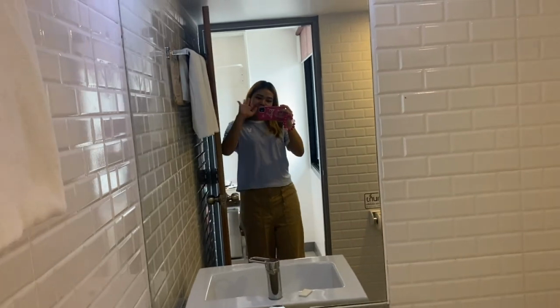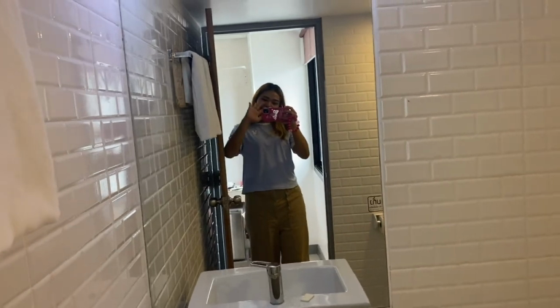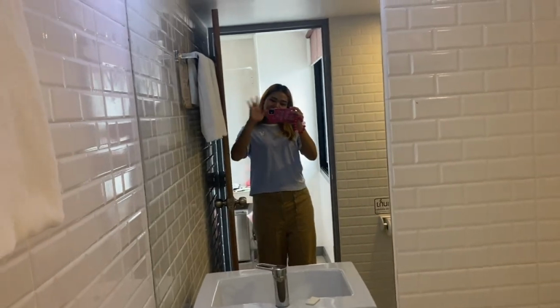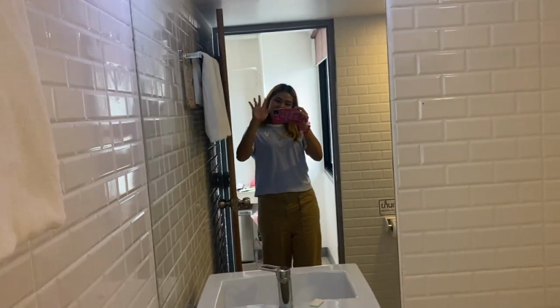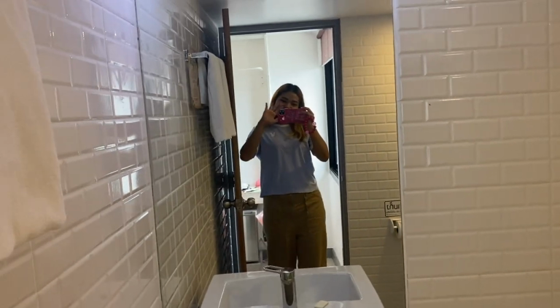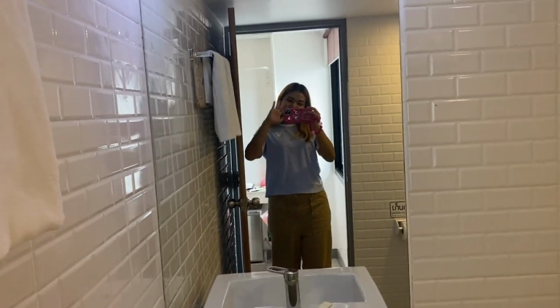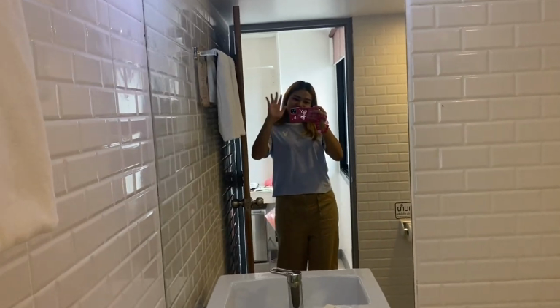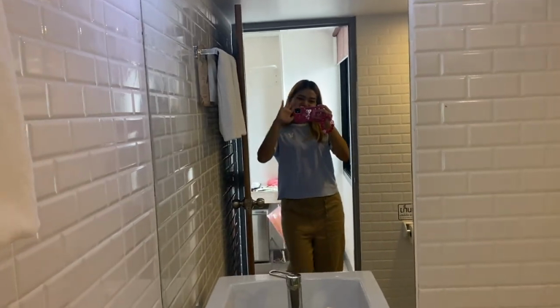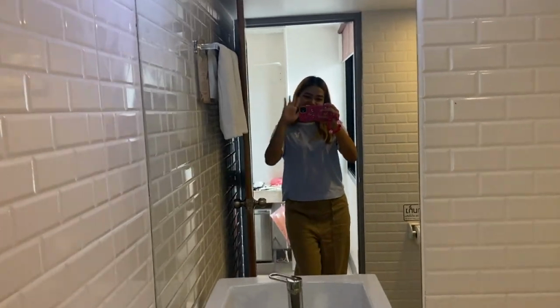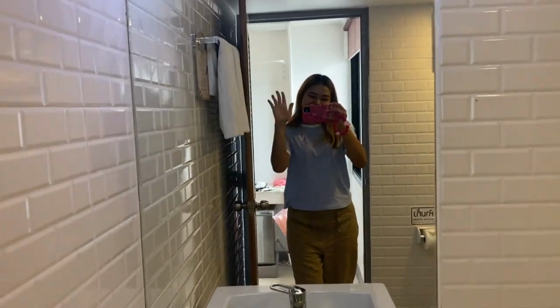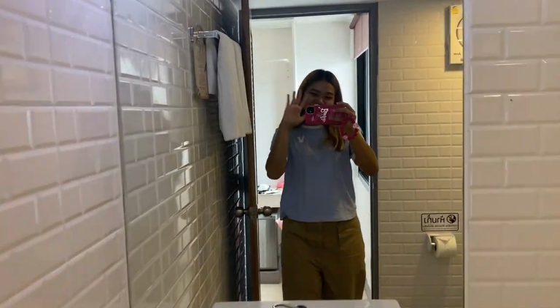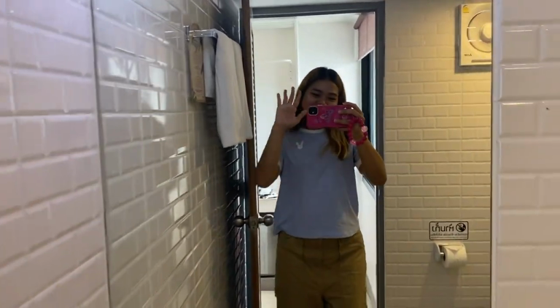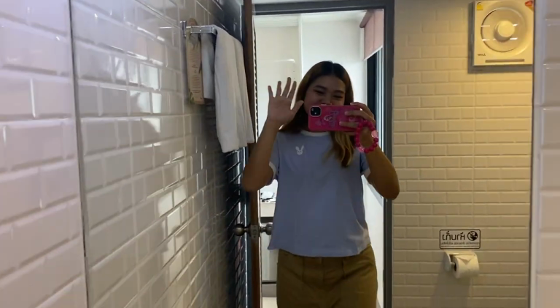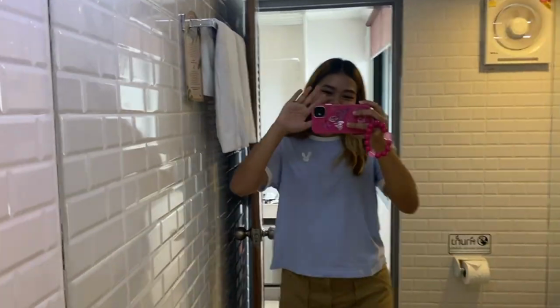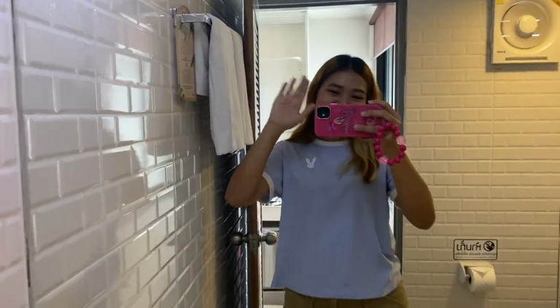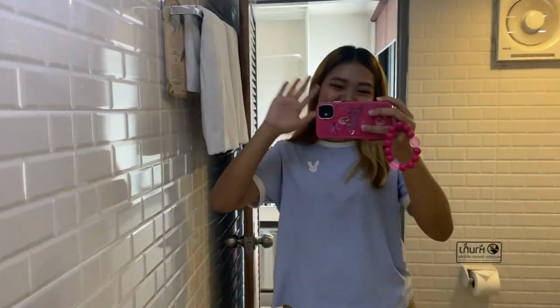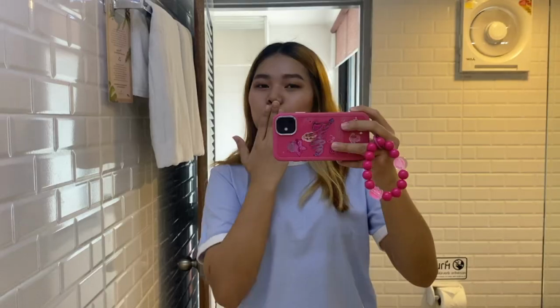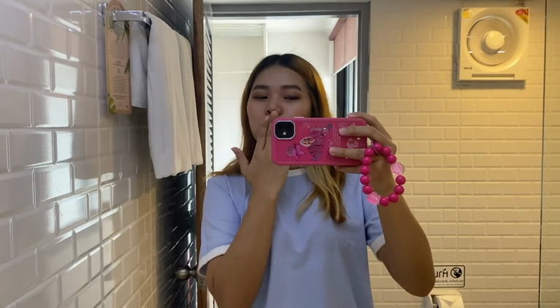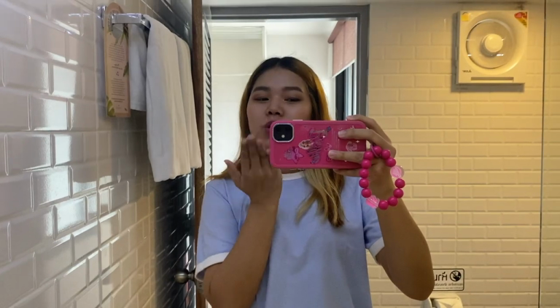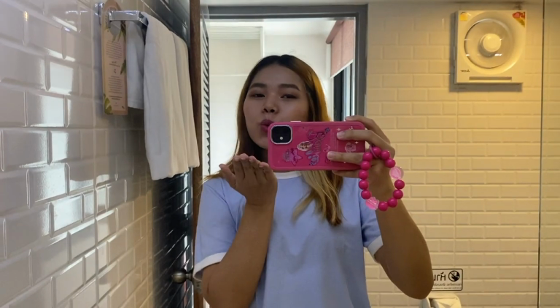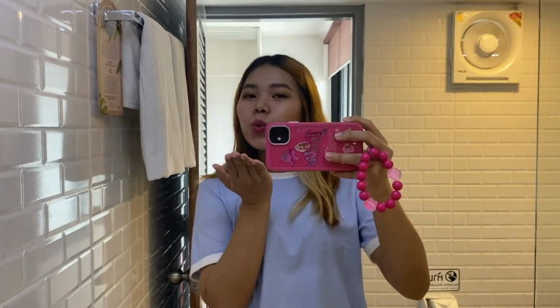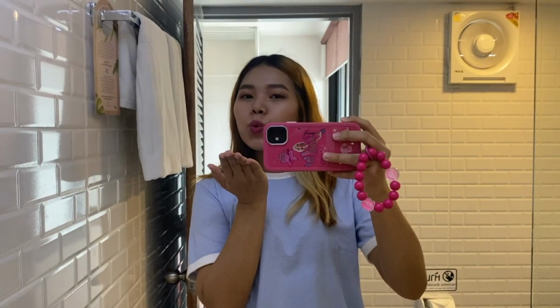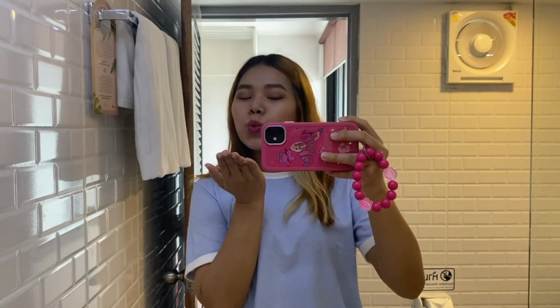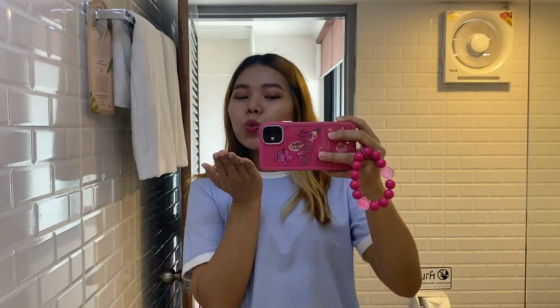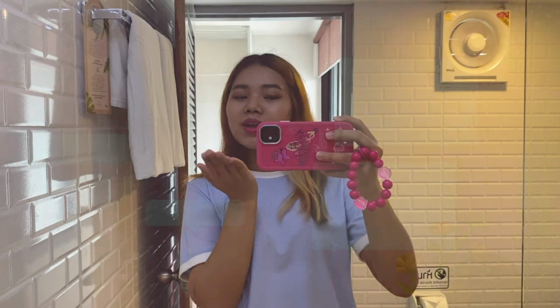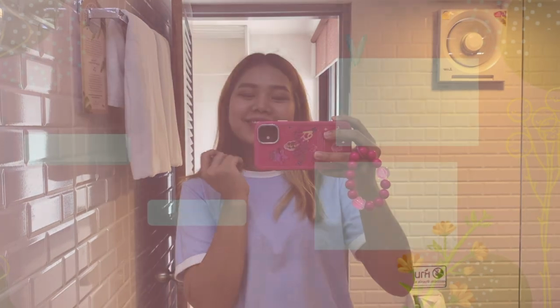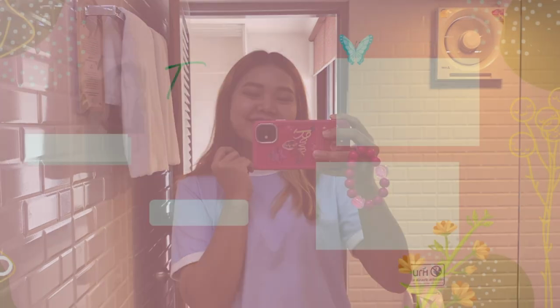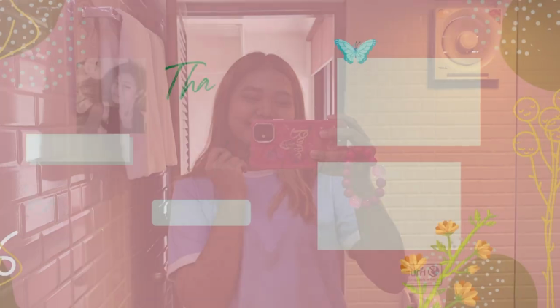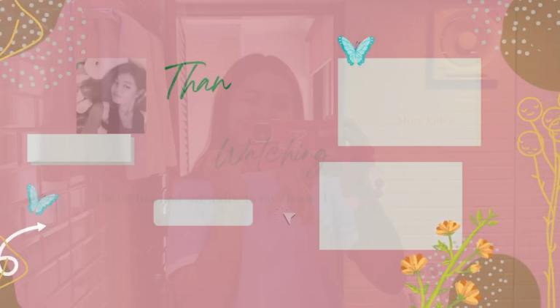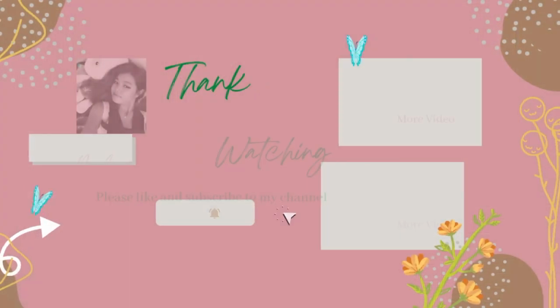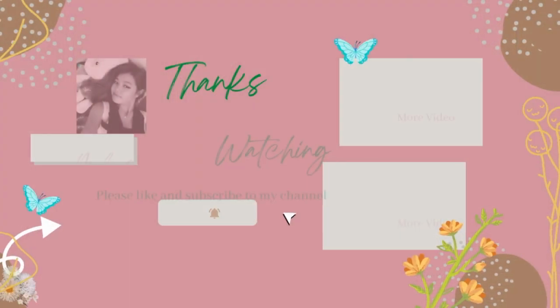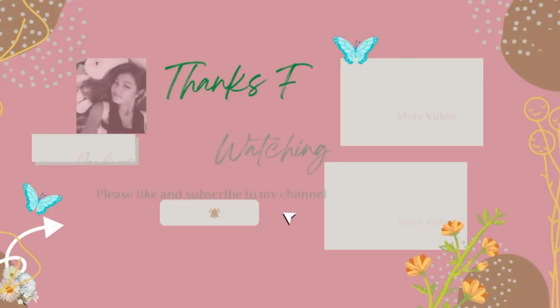So, that's it for today's video. Thank you for watching this video. And I will see you in my next video. Bye-bye!